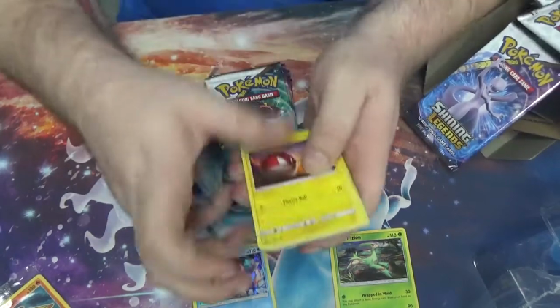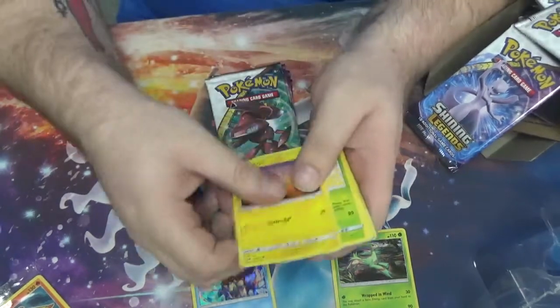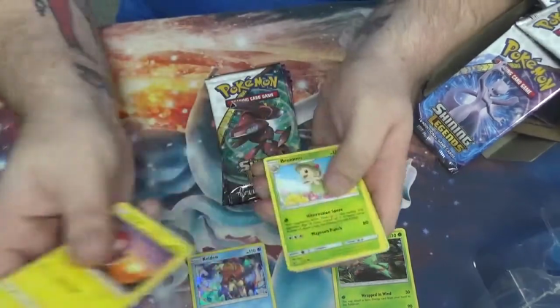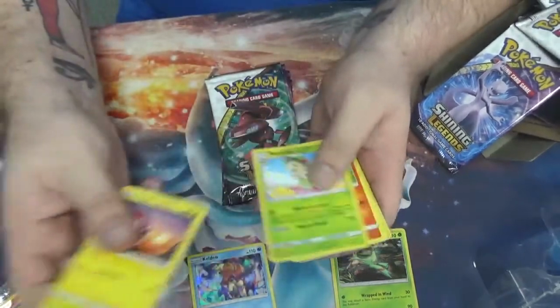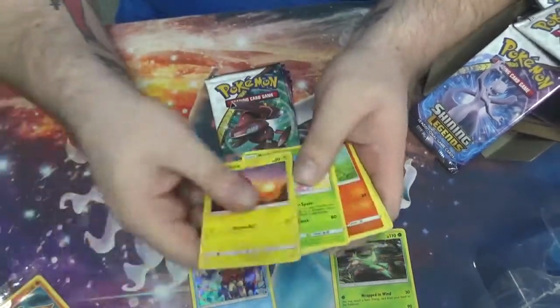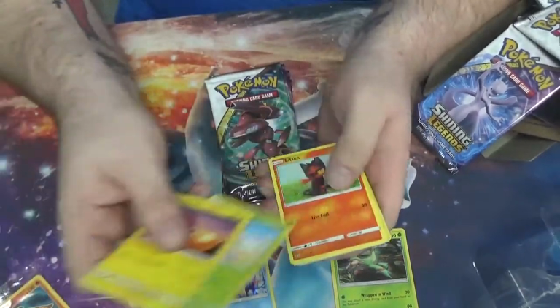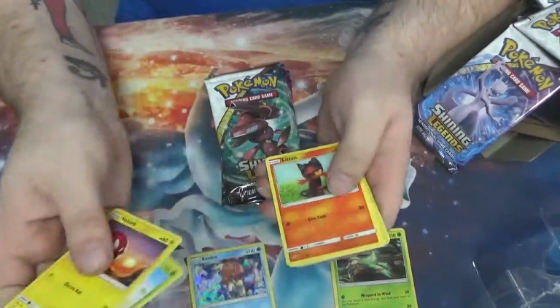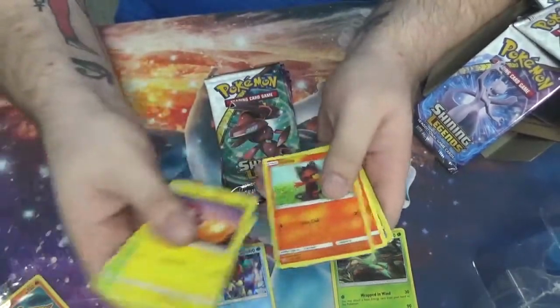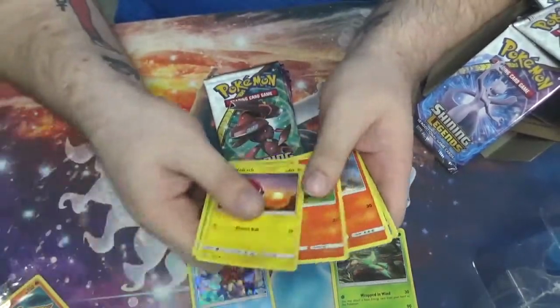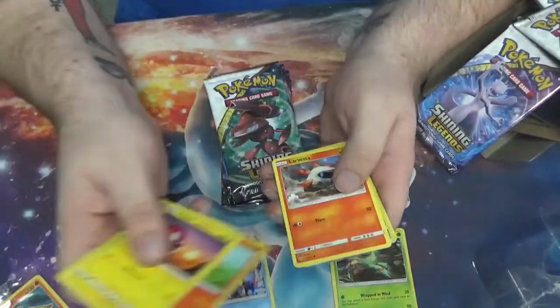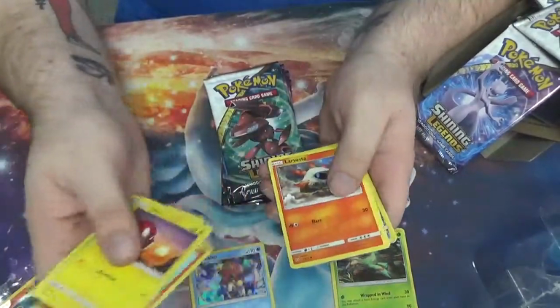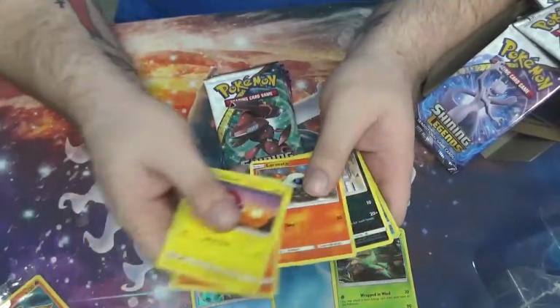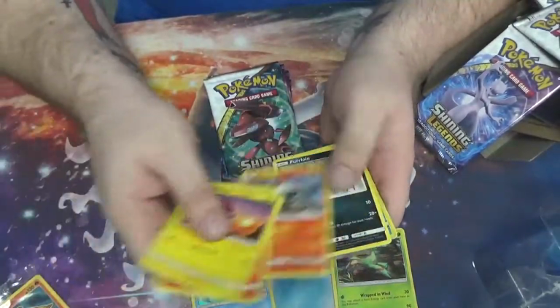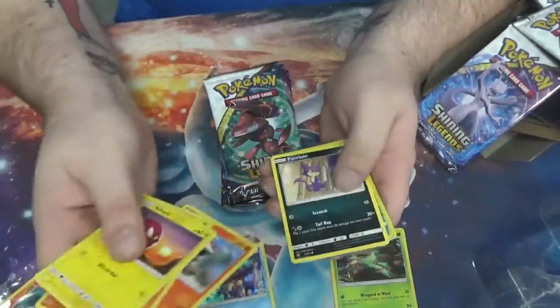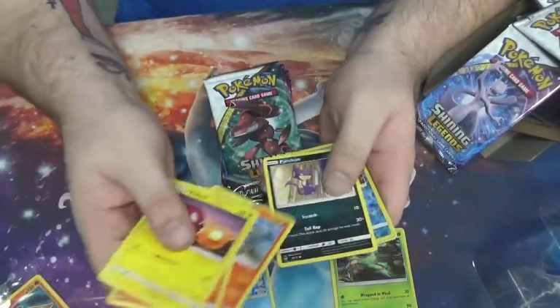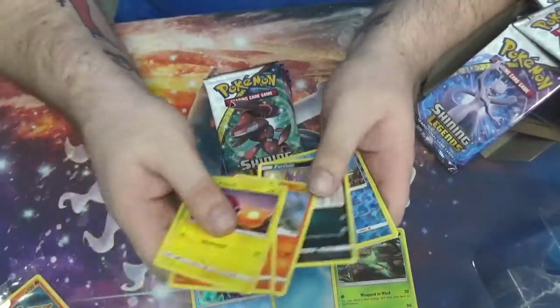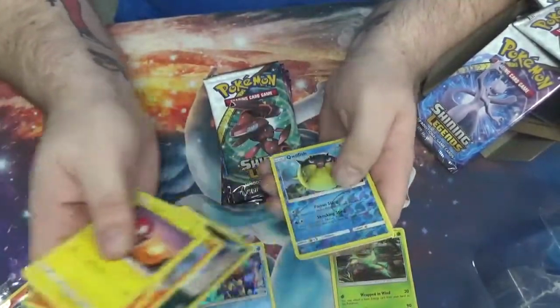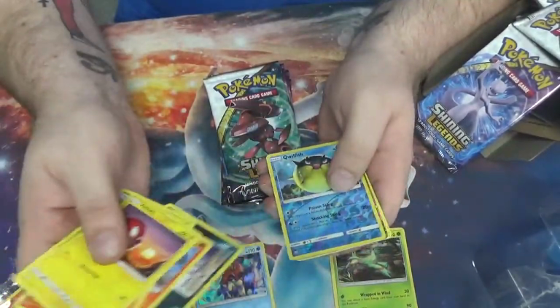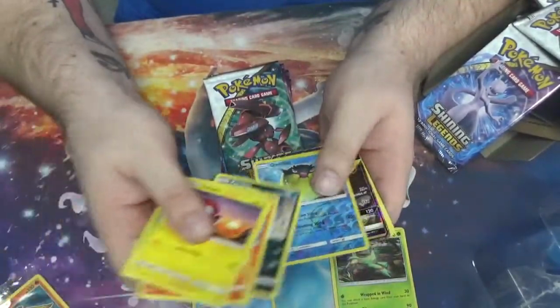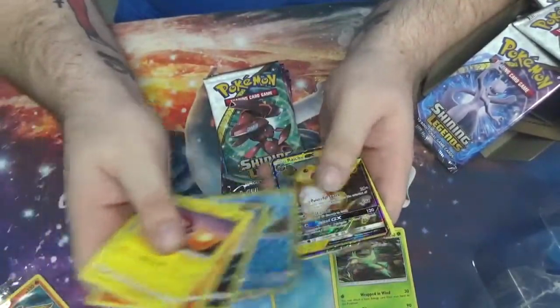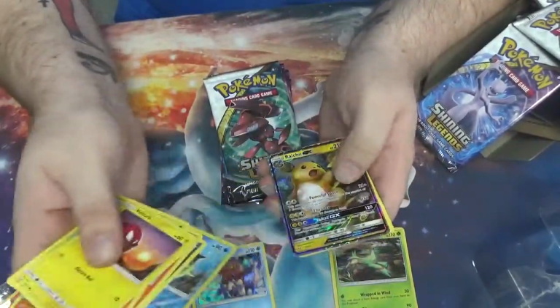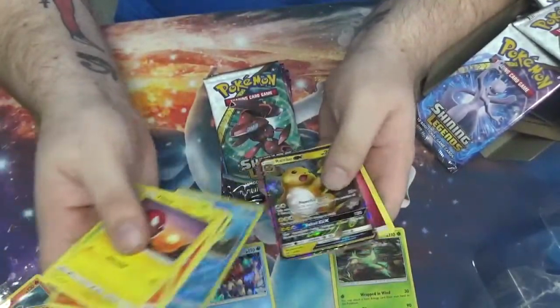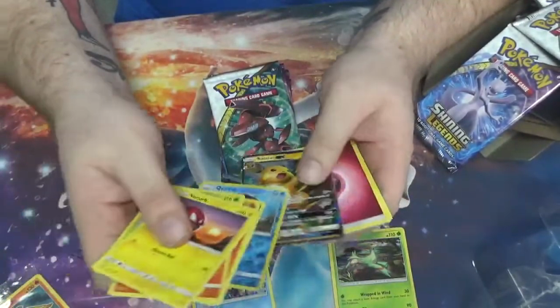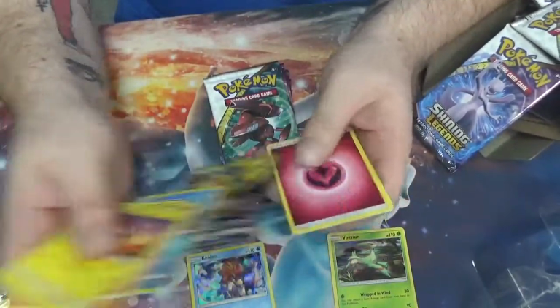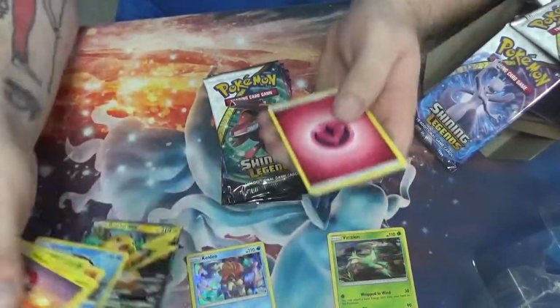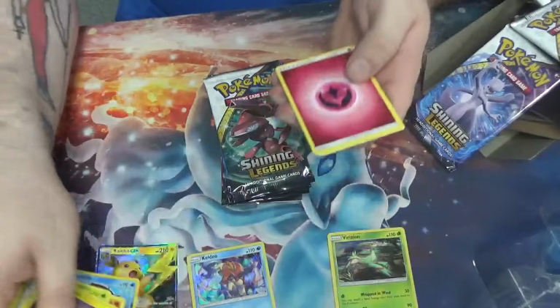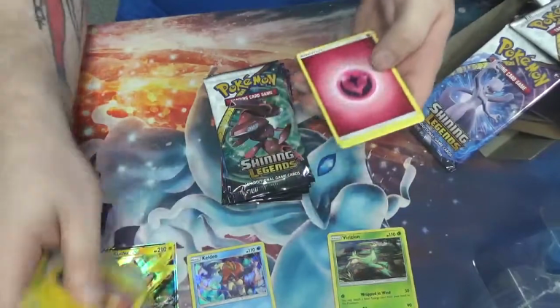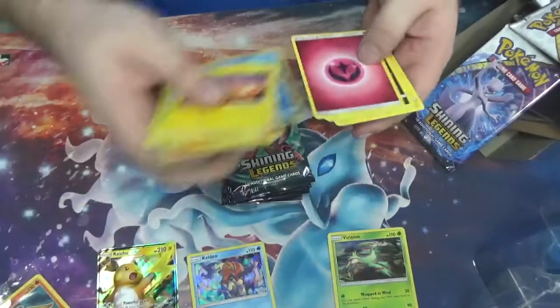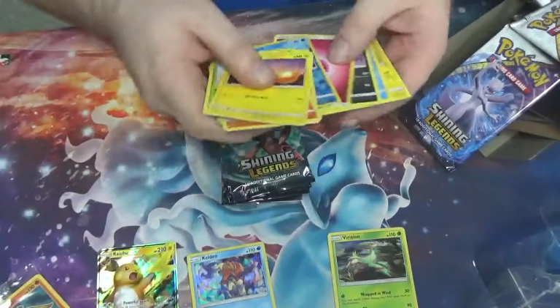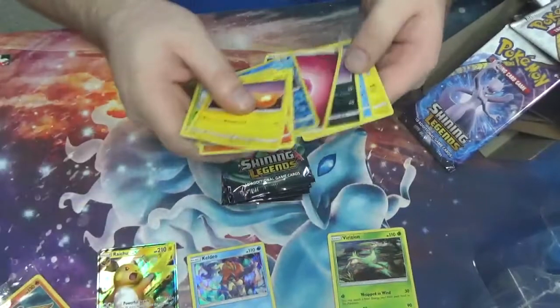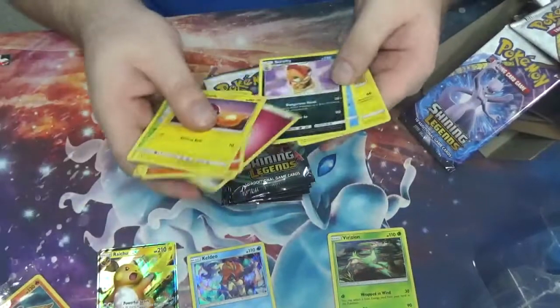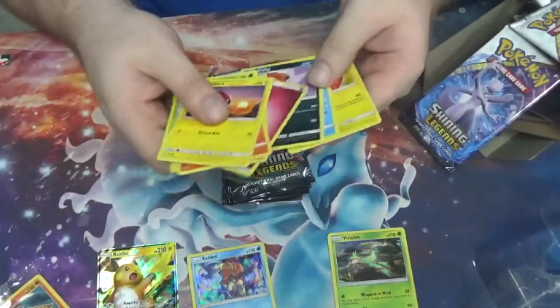Pack three: Voltorb, Breloom, Litten, Larvesta, Purloin, Crawfish, Raichu GX.